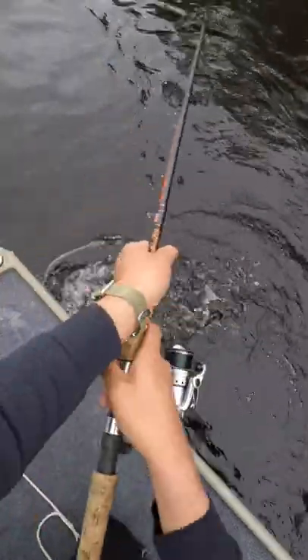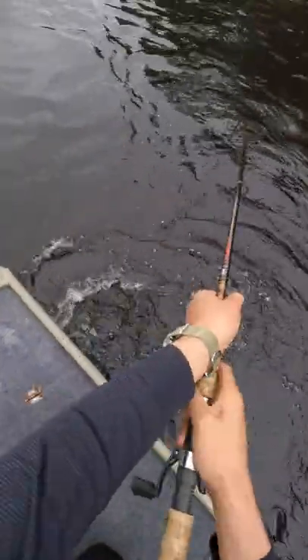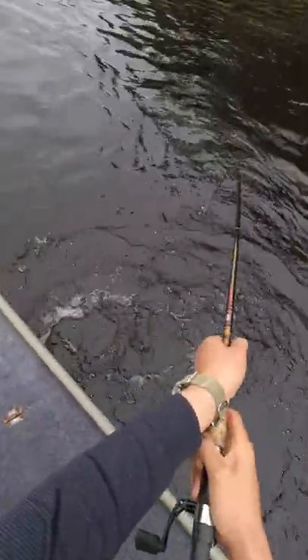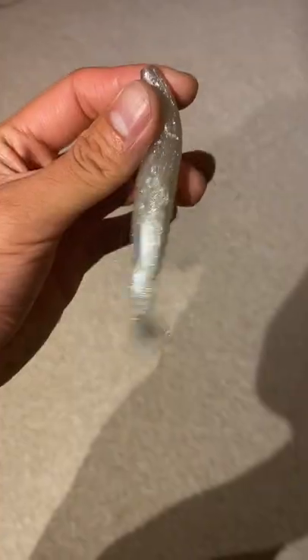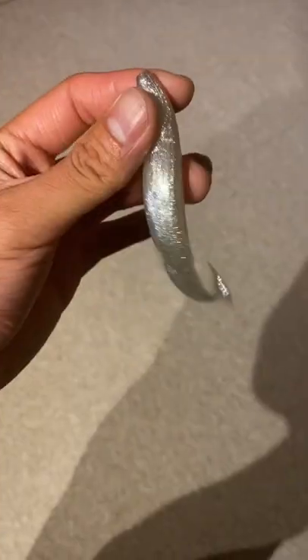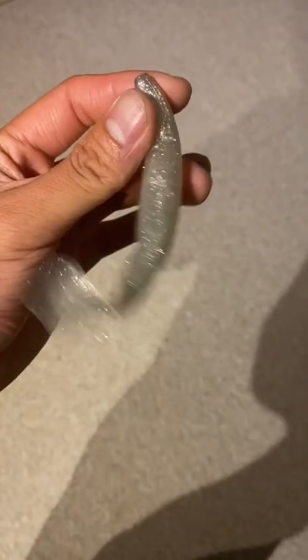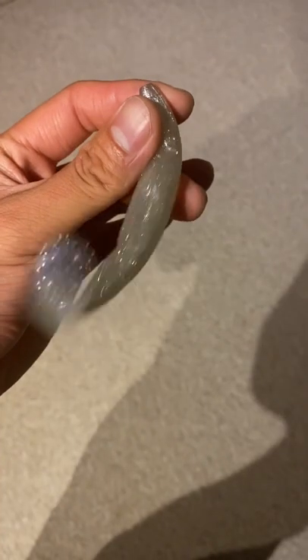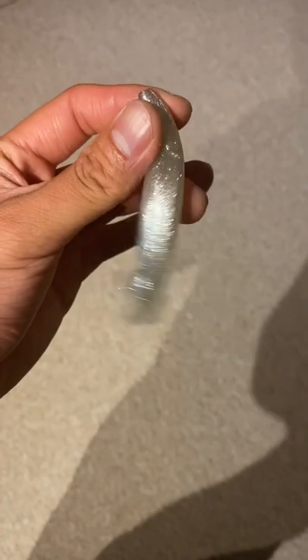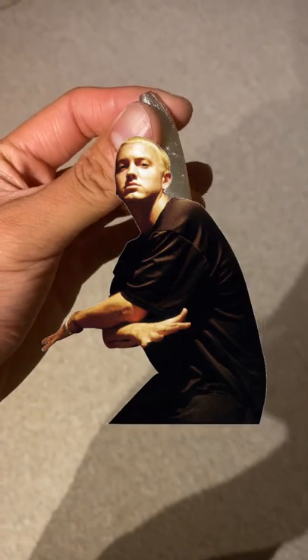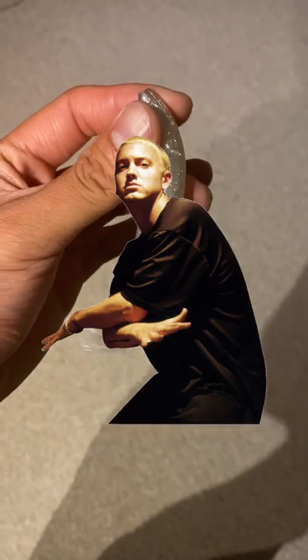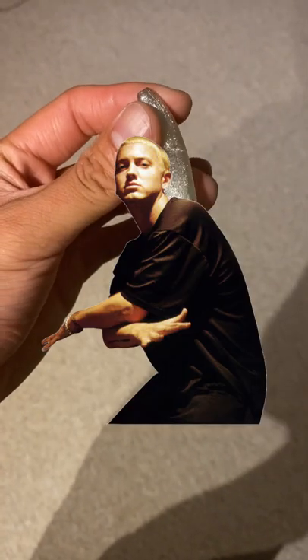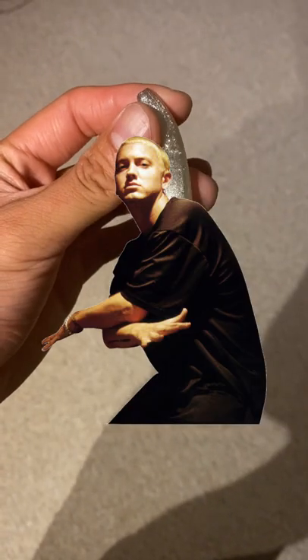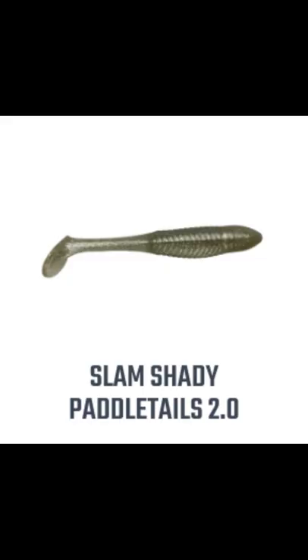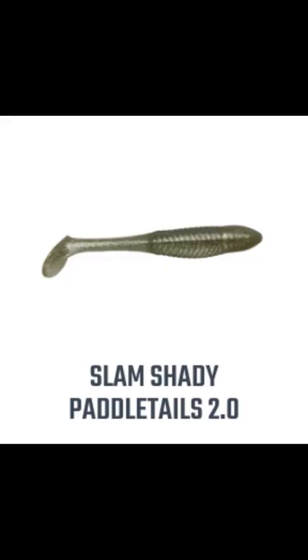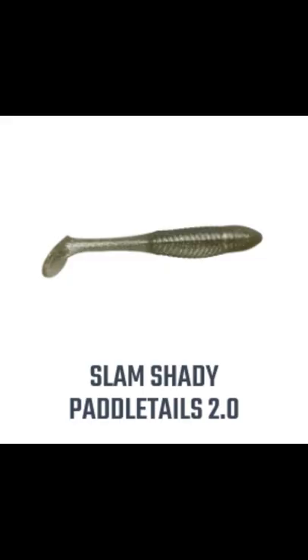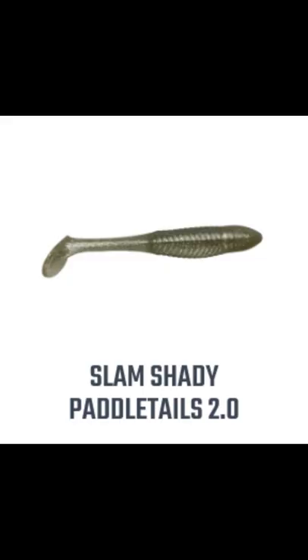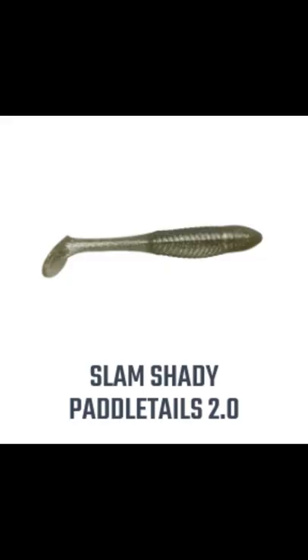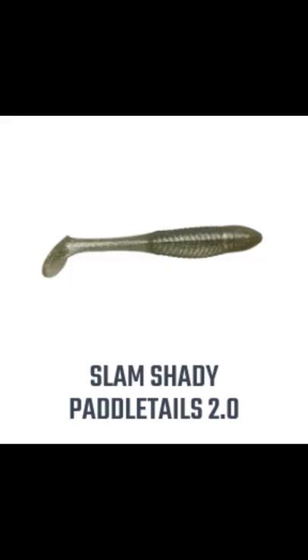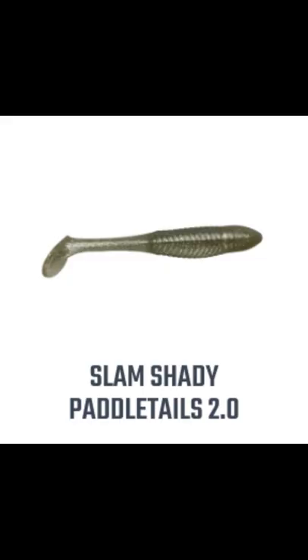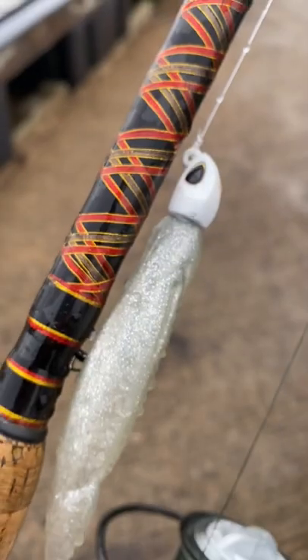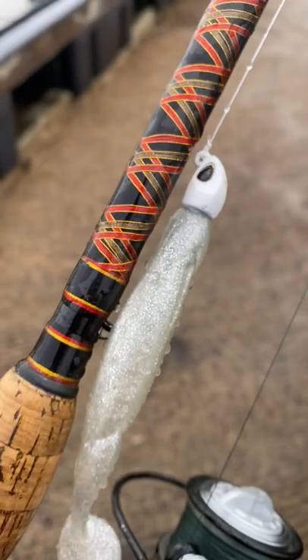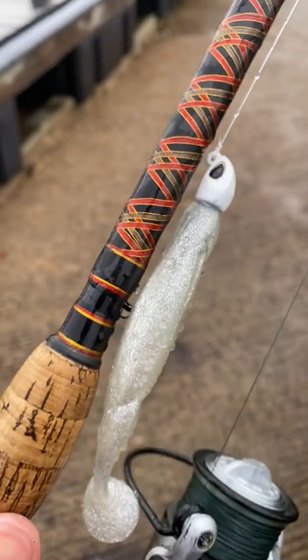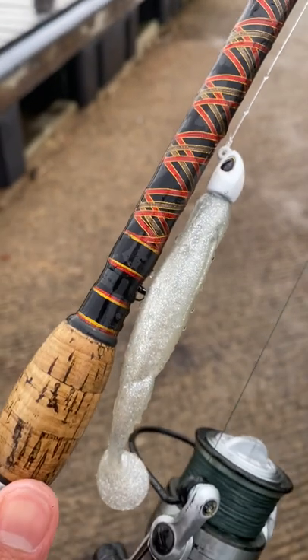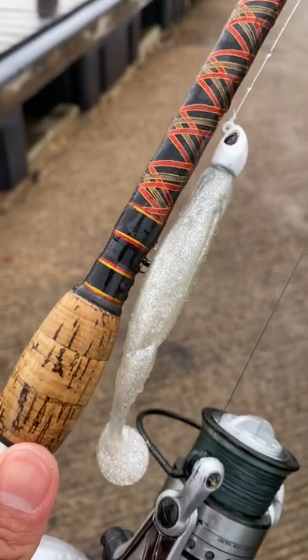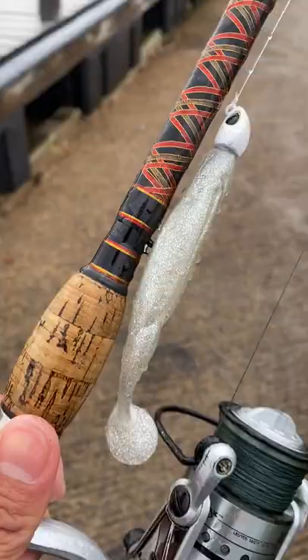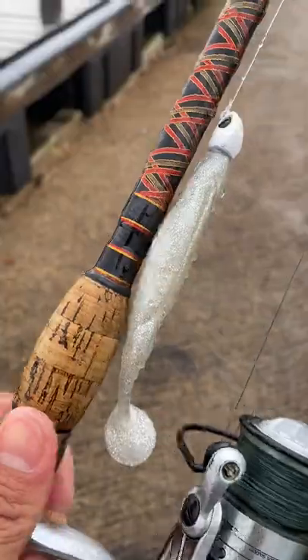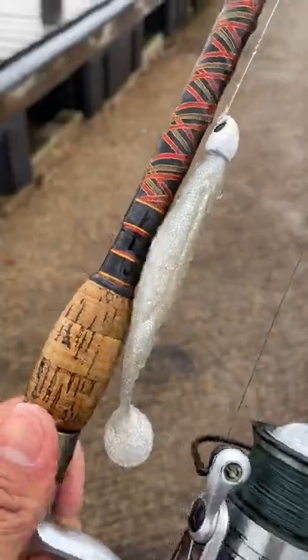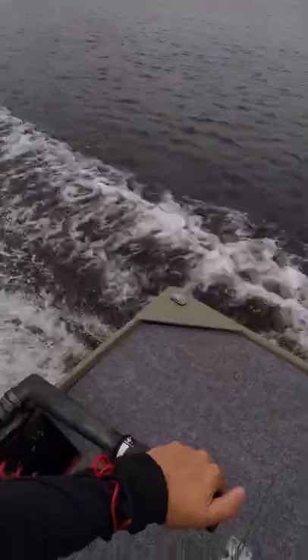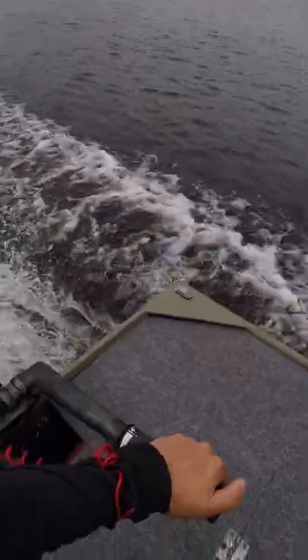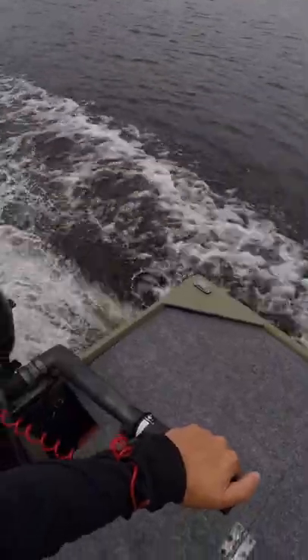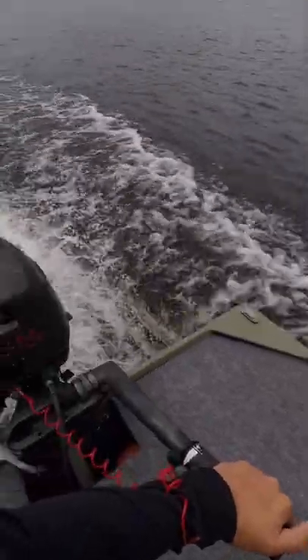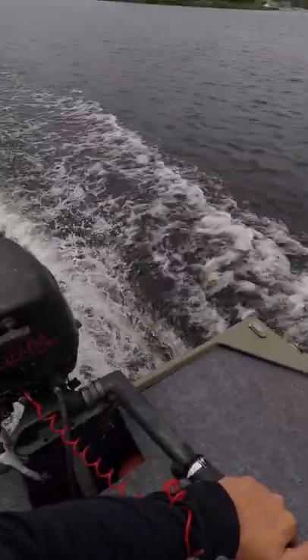This is Slam Shady. Yes, you heard that right. Not only is the name of the lure pretty sweet, but they're also giving them away for free right now.